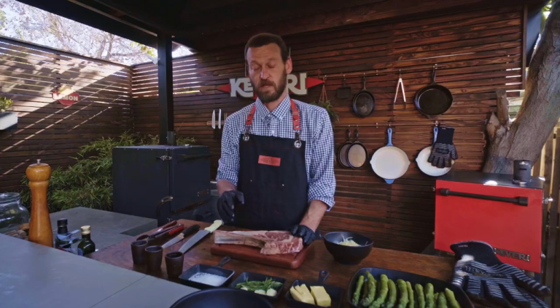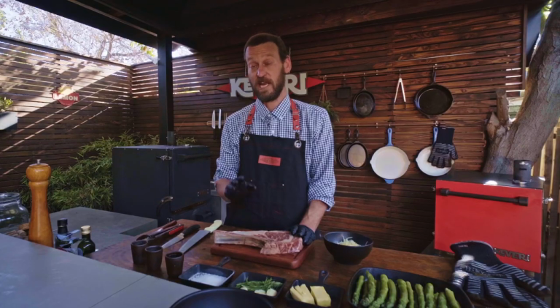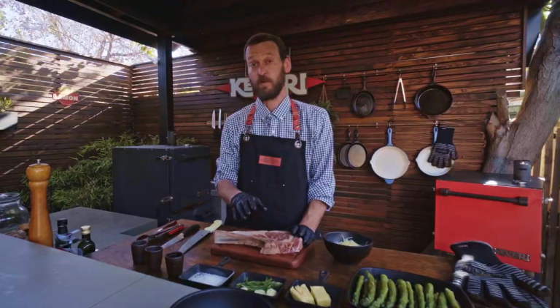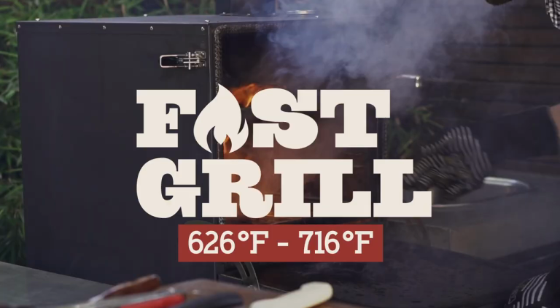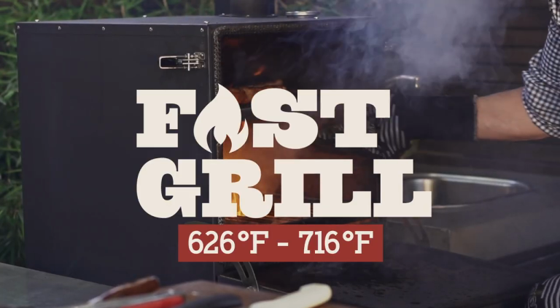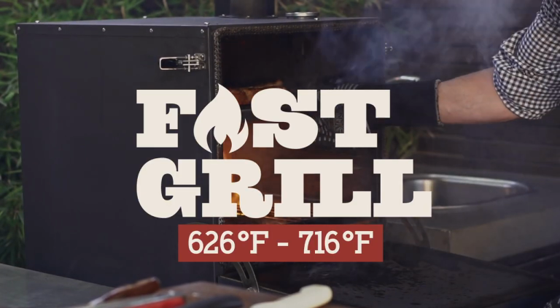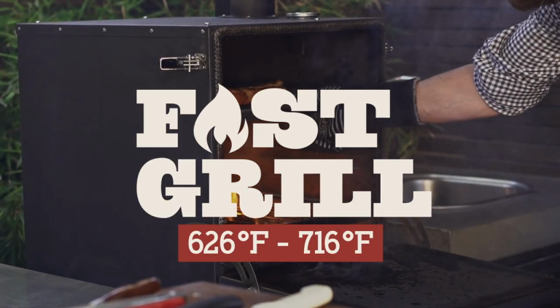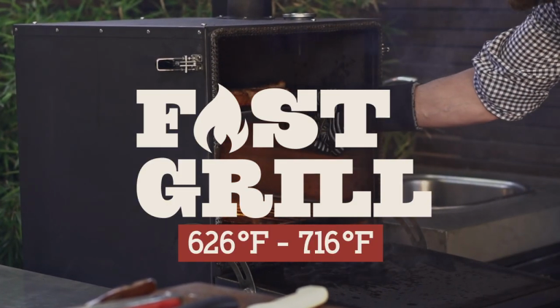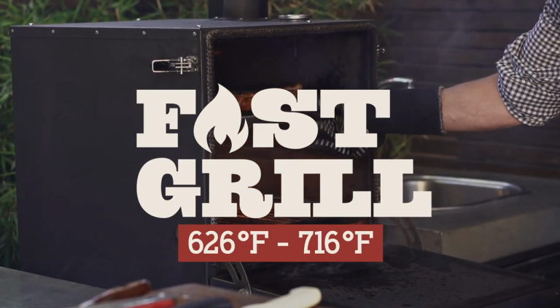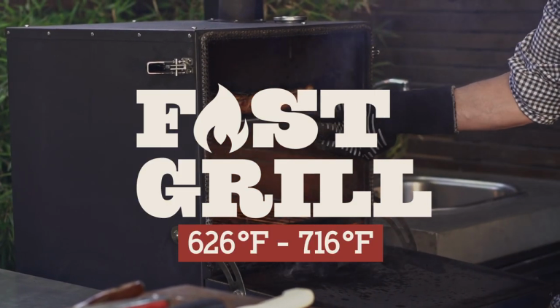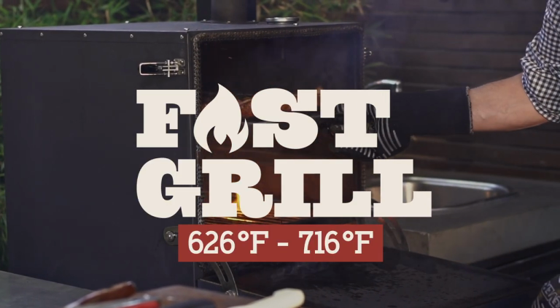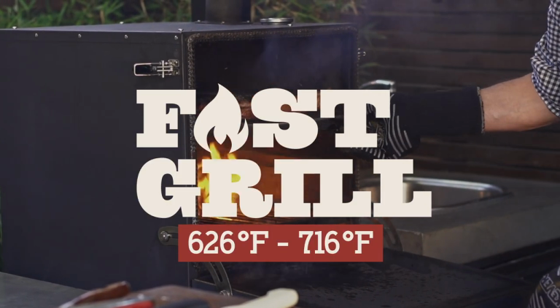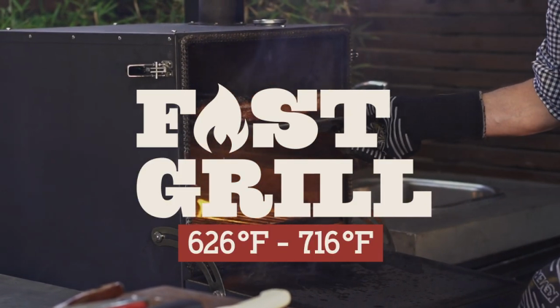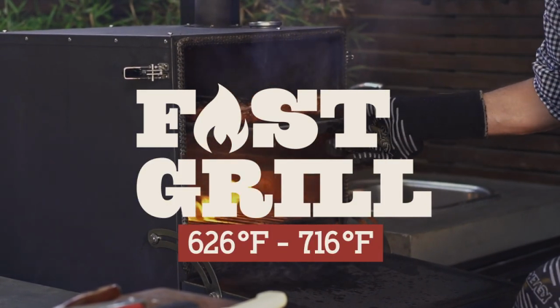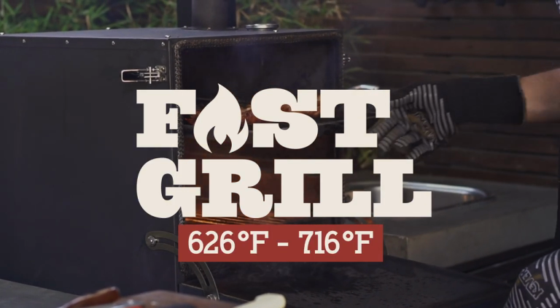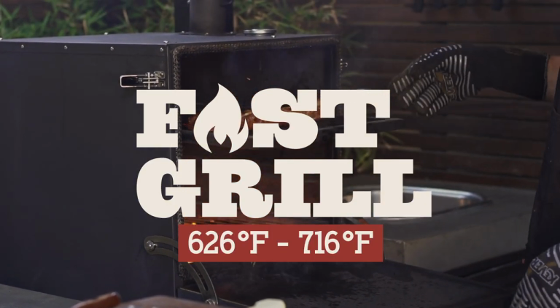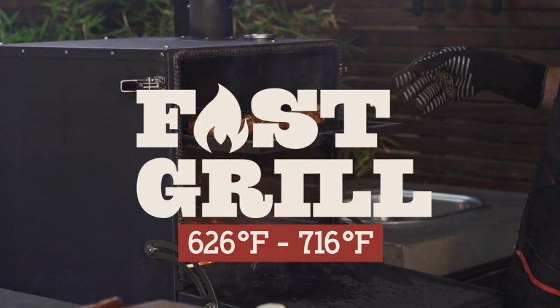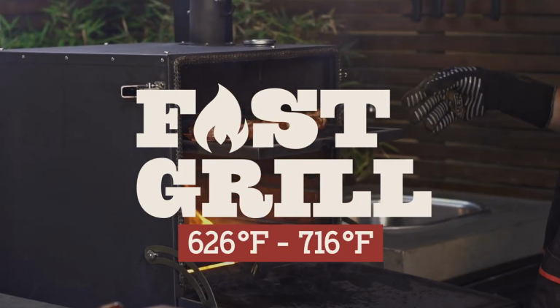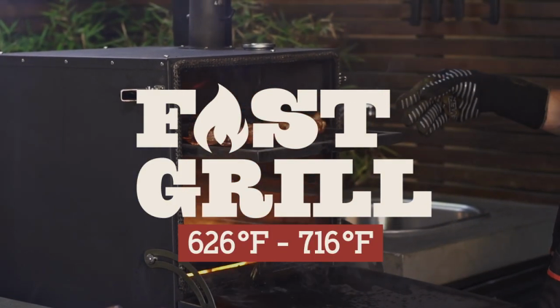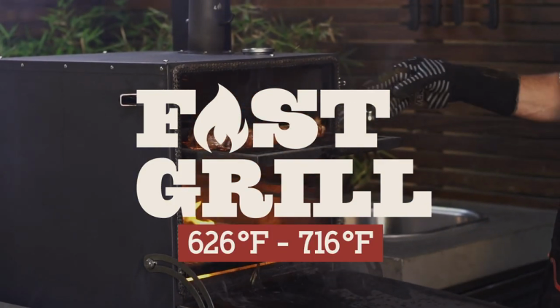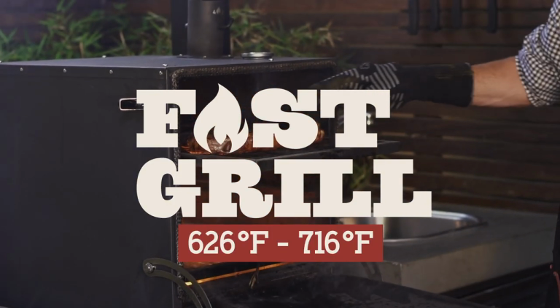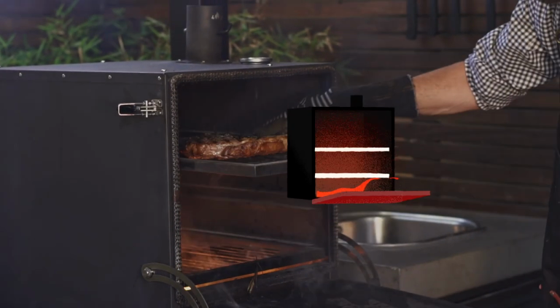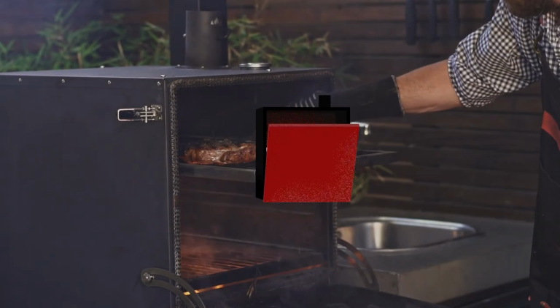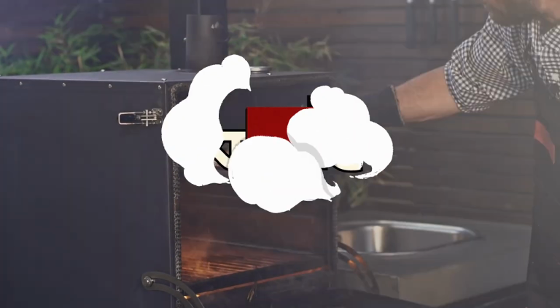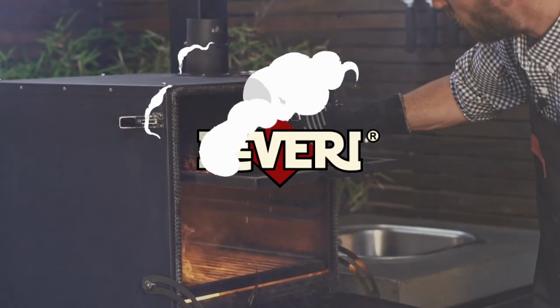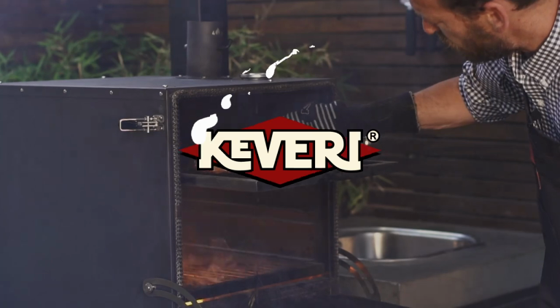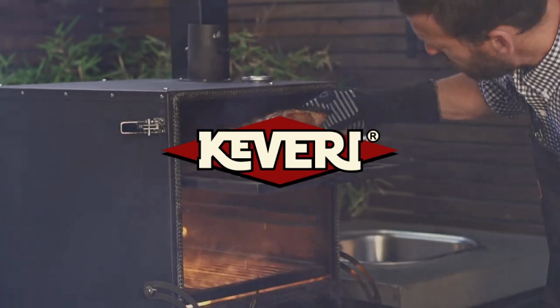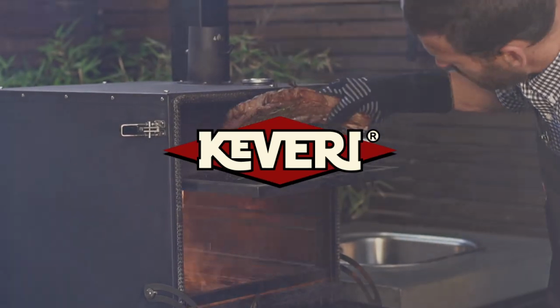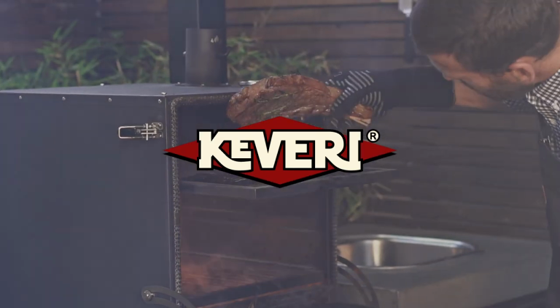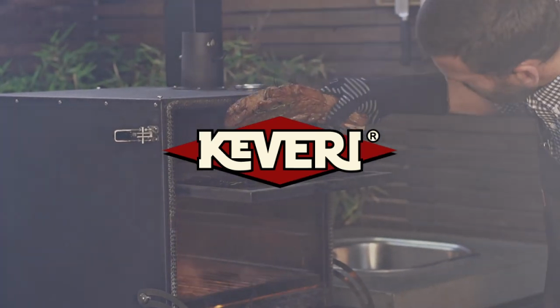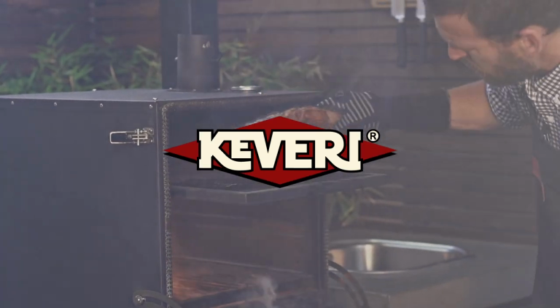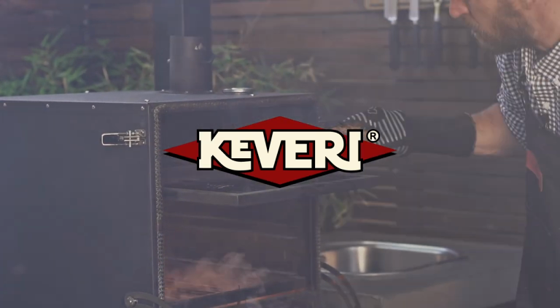Today we're going to be cooking this tomahawk at about 650 degrees Fahrenheit. We'll take two or three minutes per side, so let's get started.